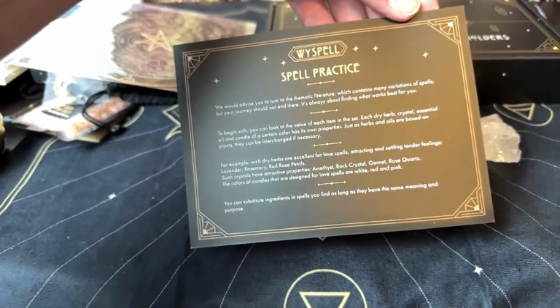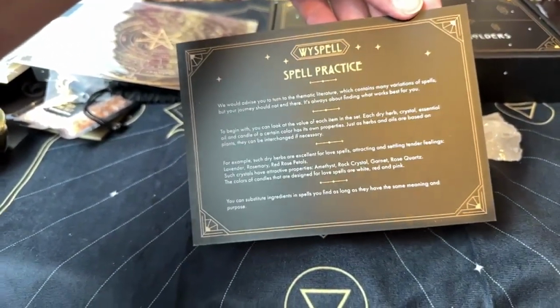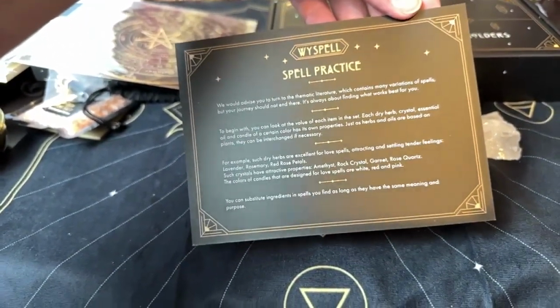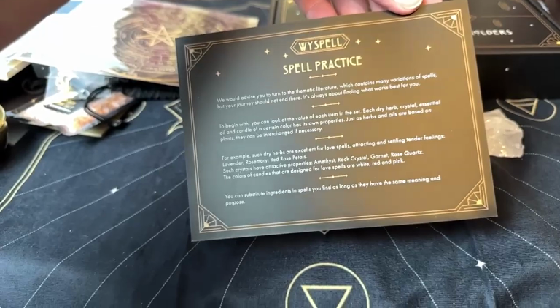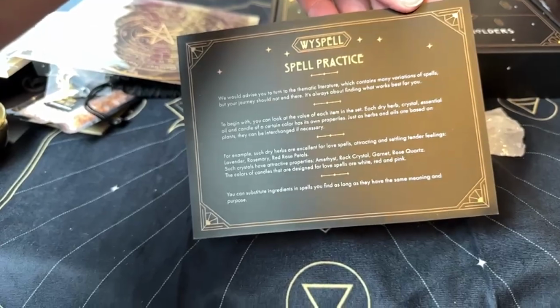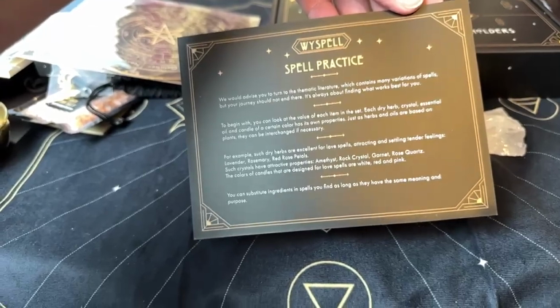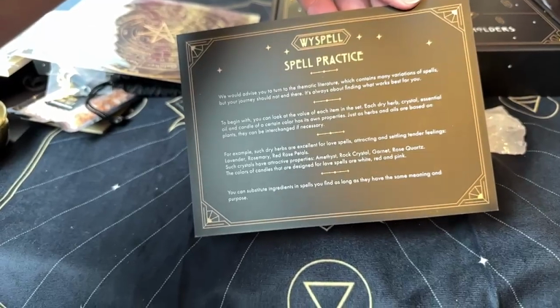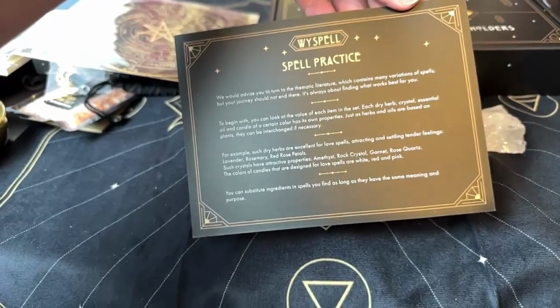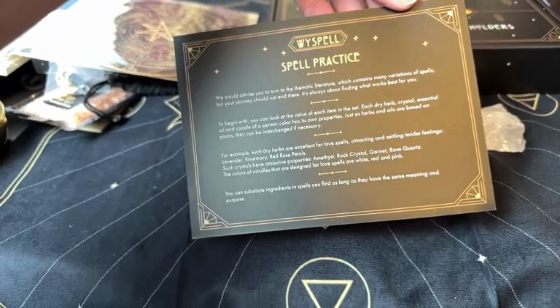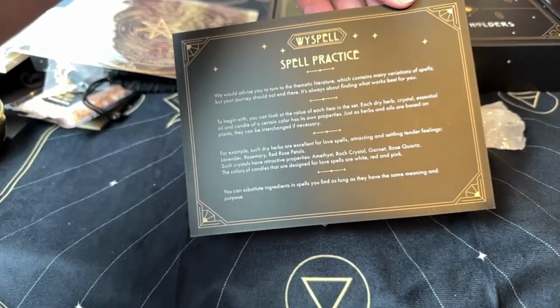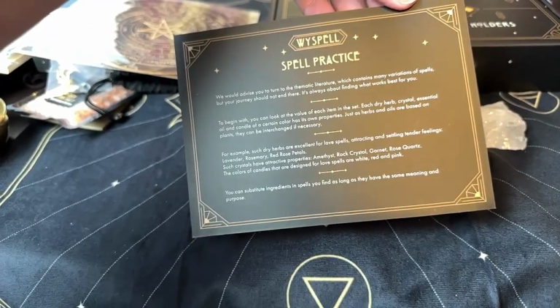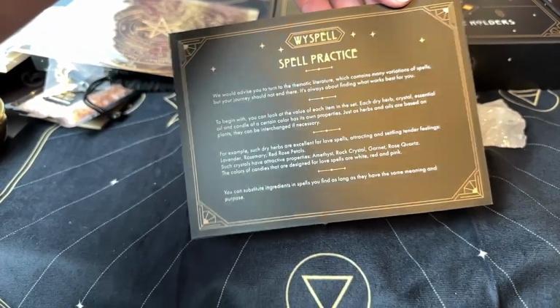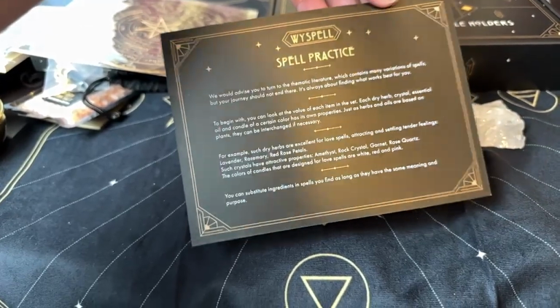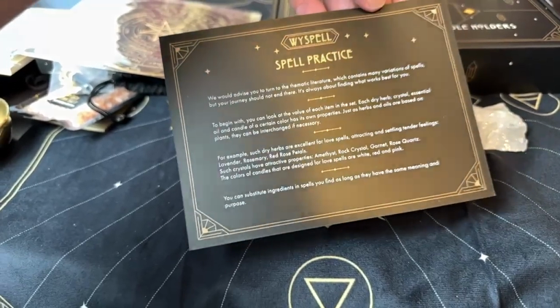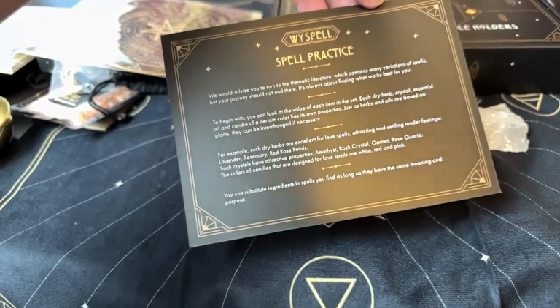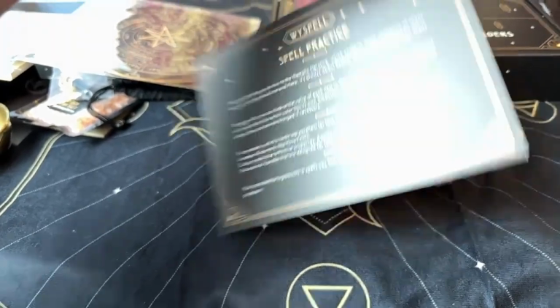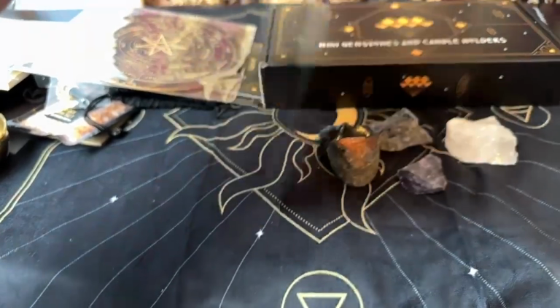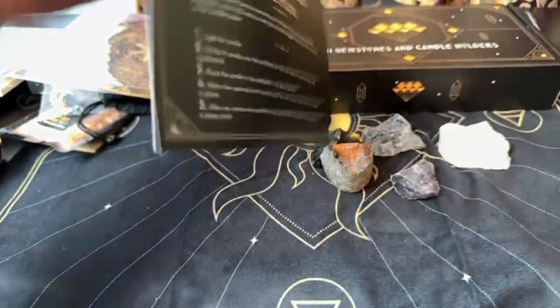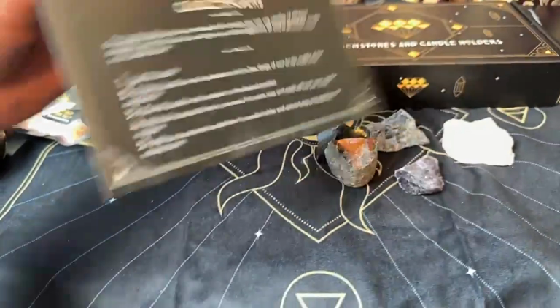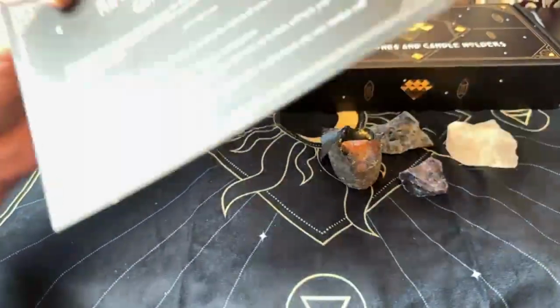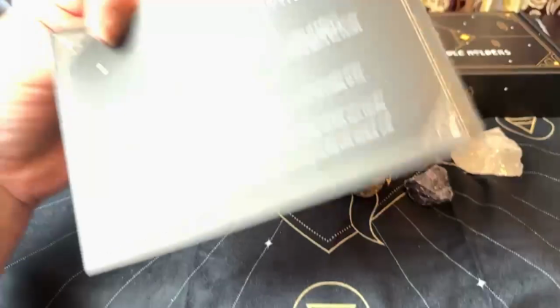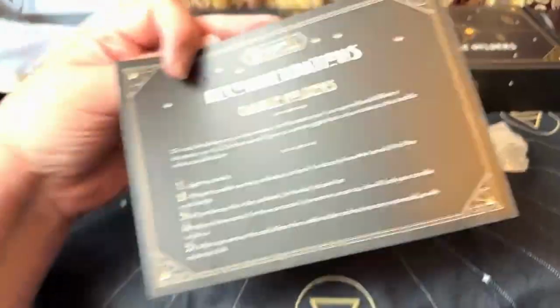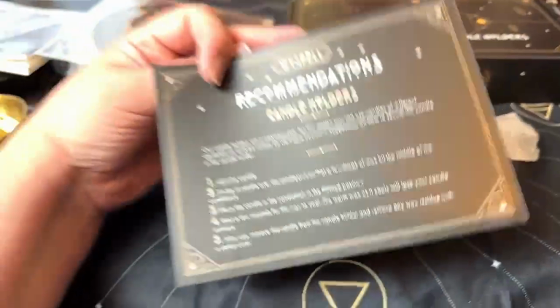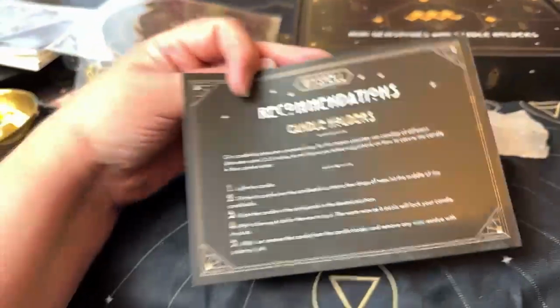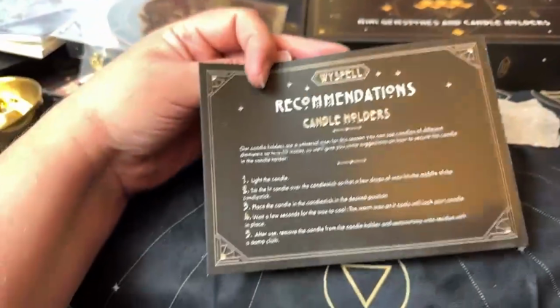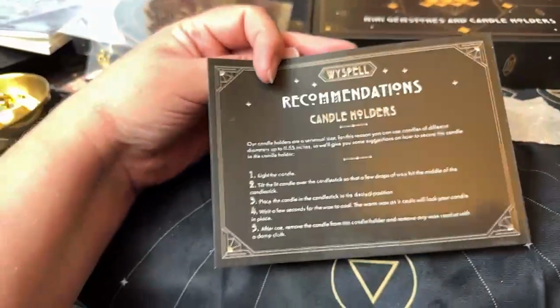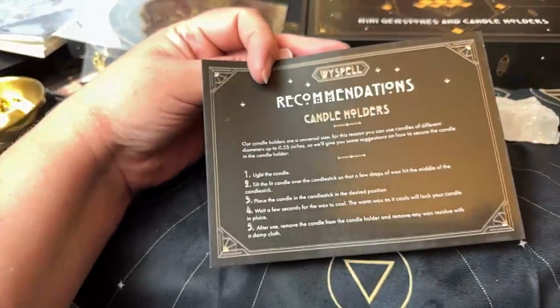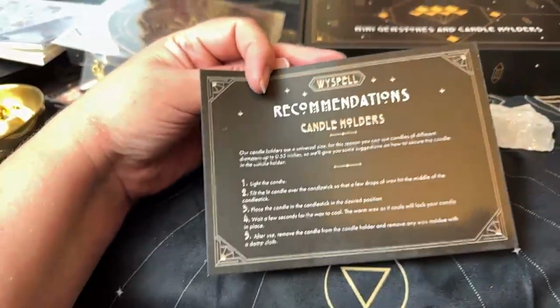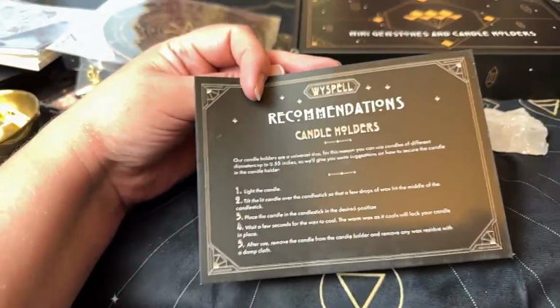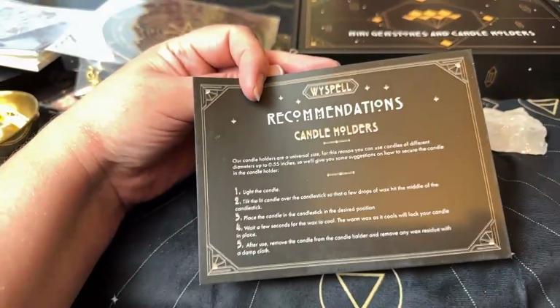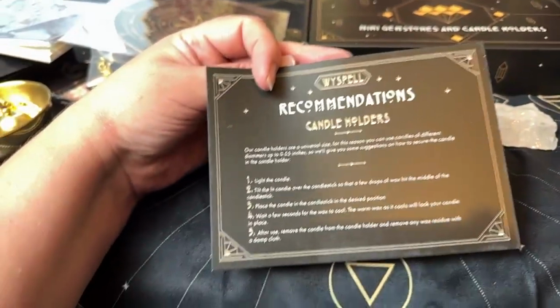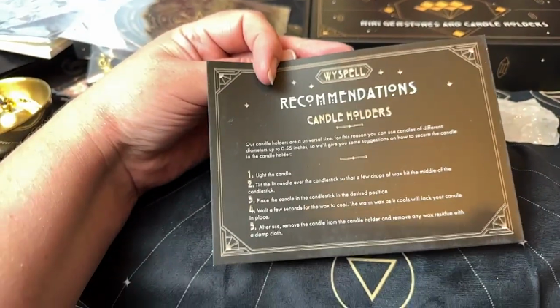Spell practice — telling you what you can do. And candle holders, giving you a few different suggestions.